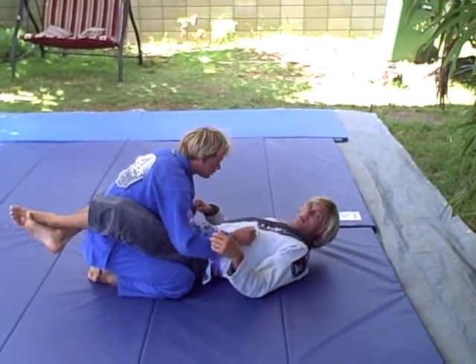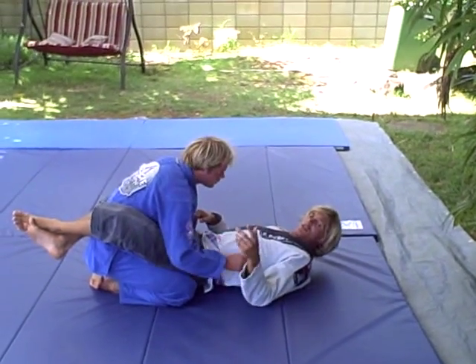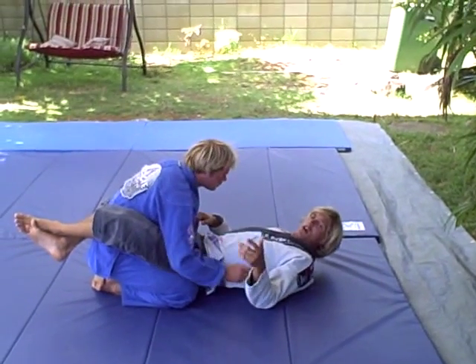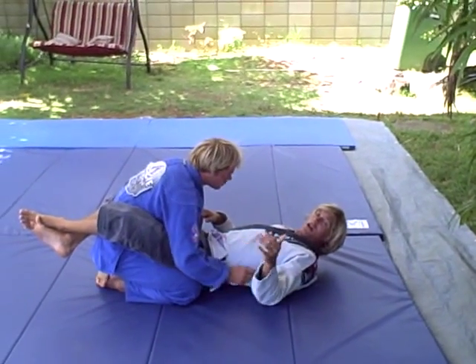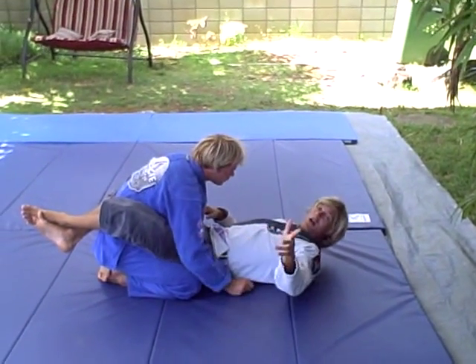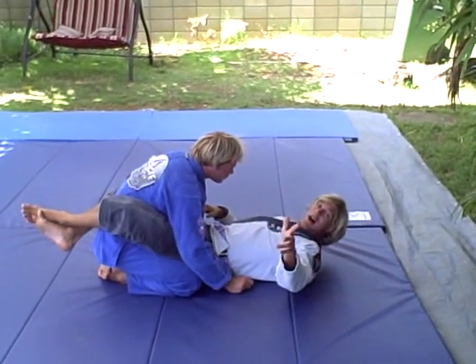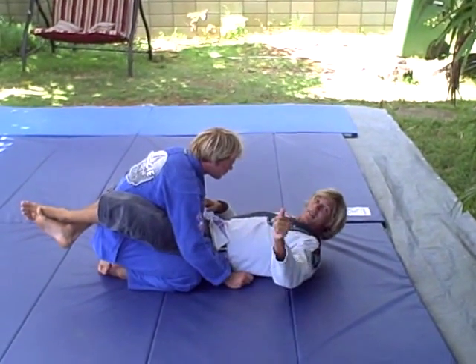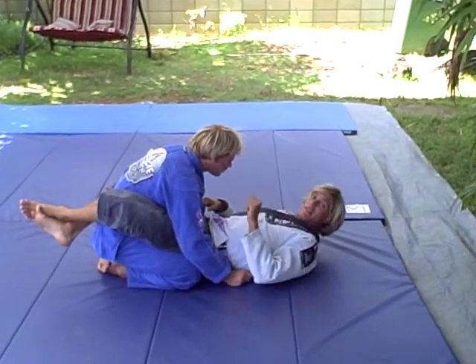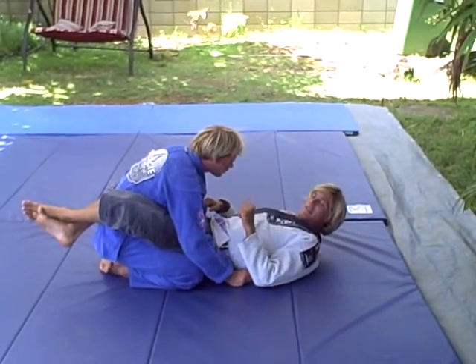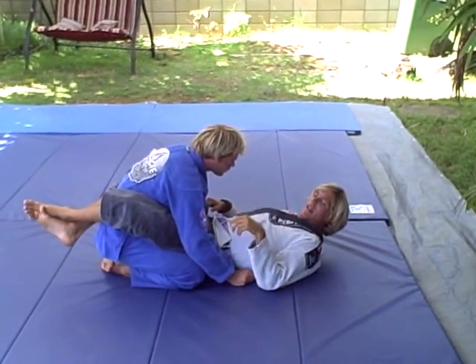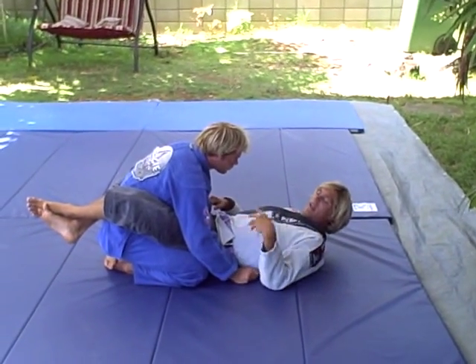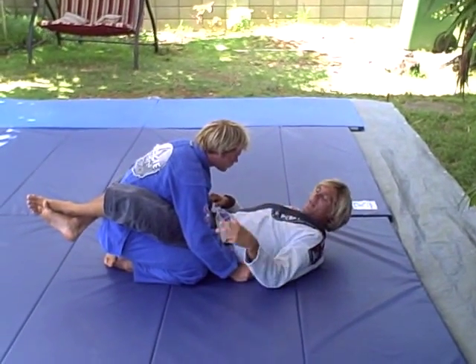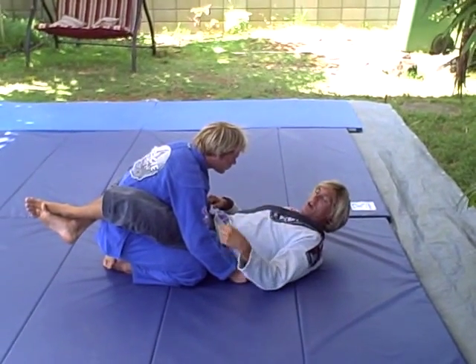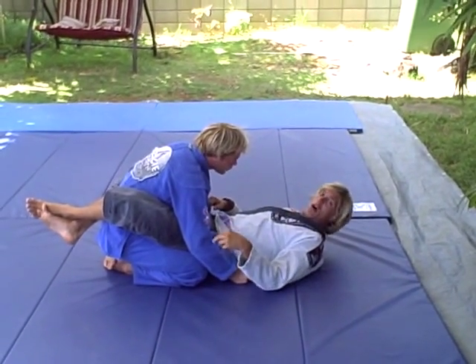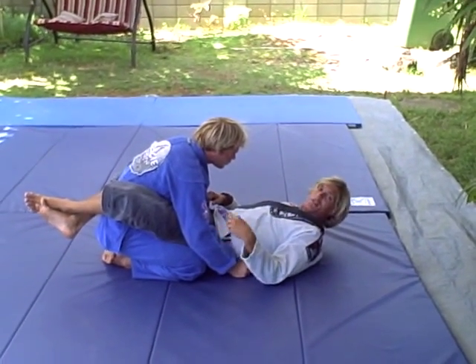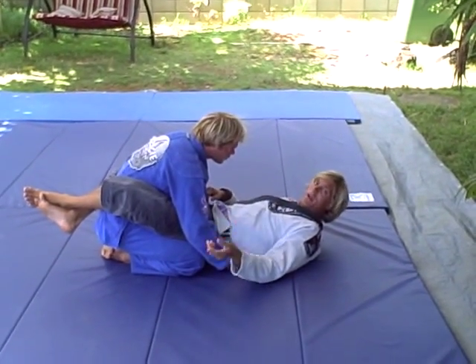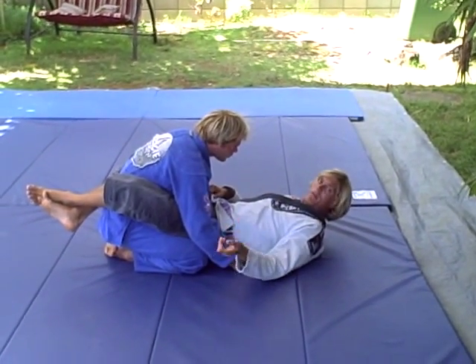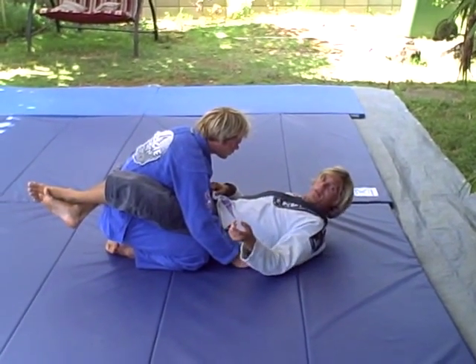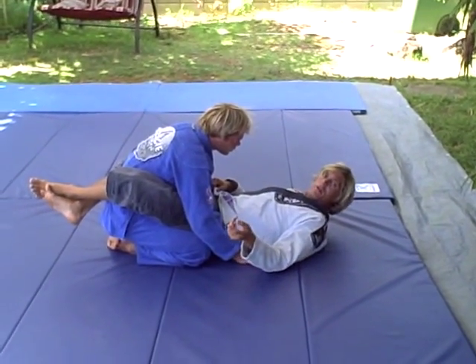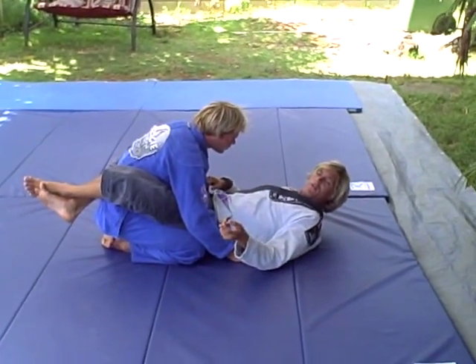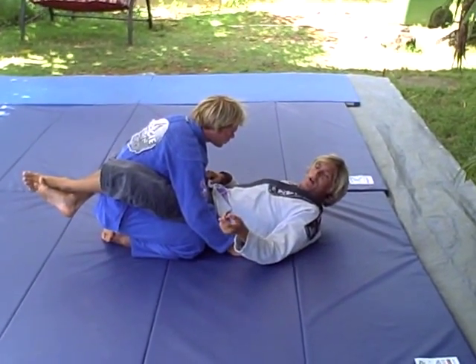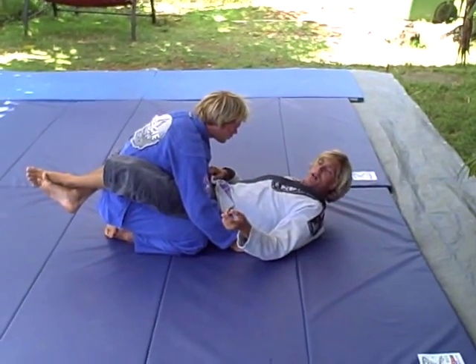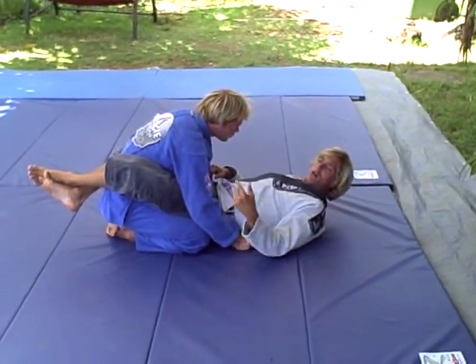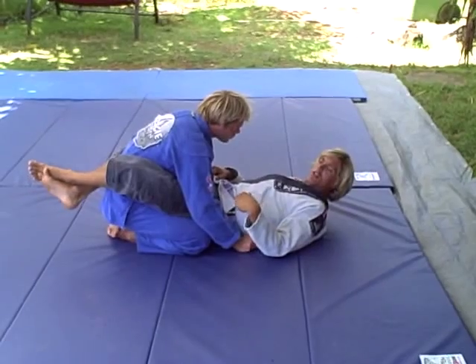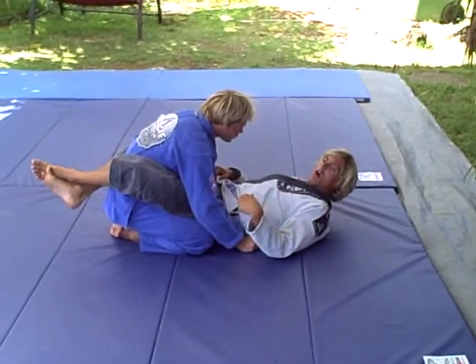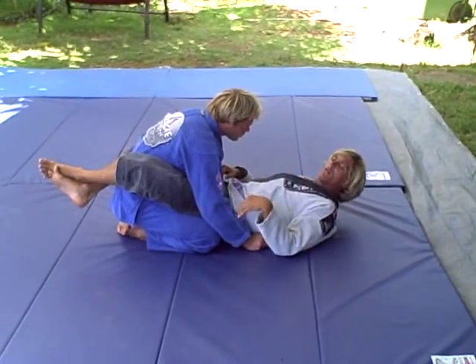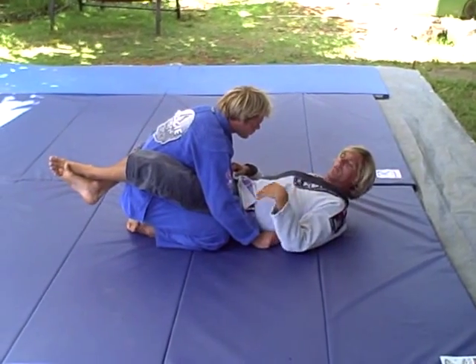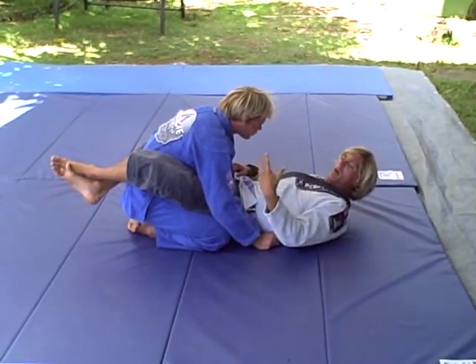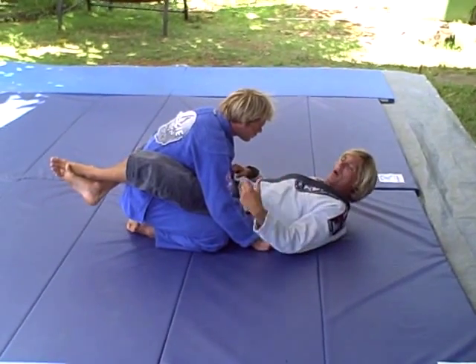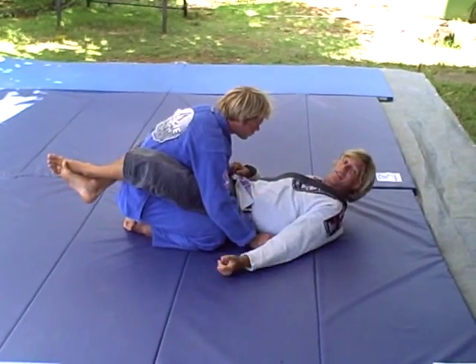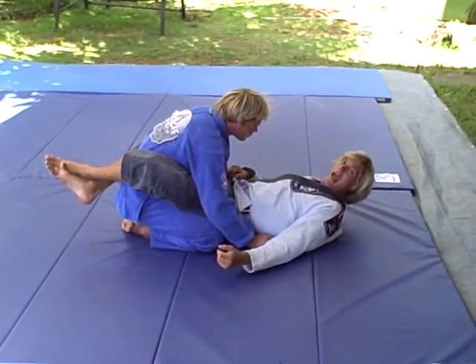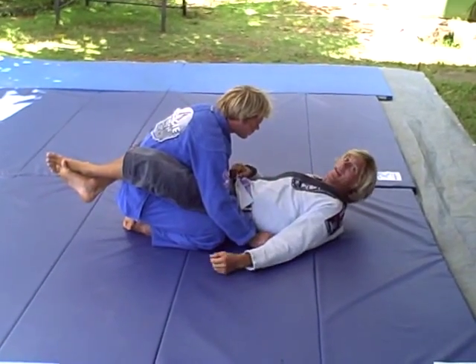Aloha. This is a De La Riva guard sweep from a closed guard opponent standing.